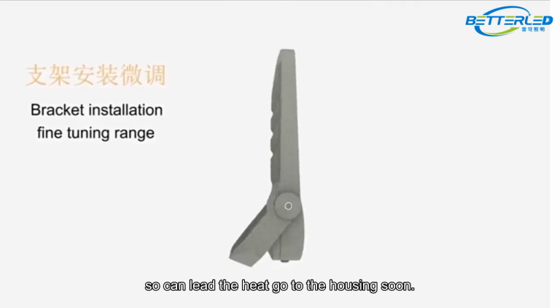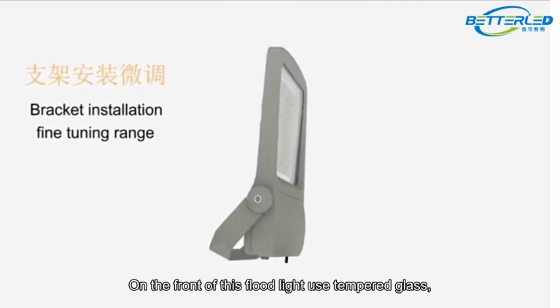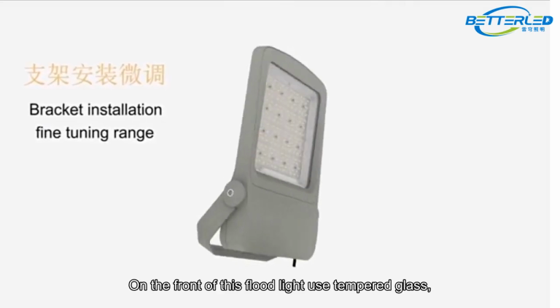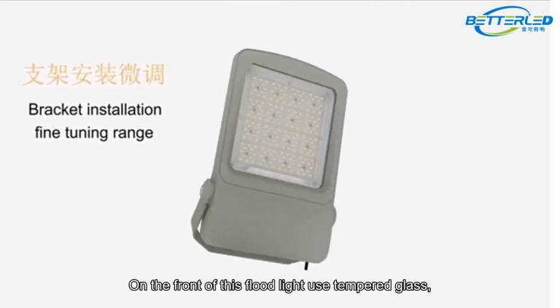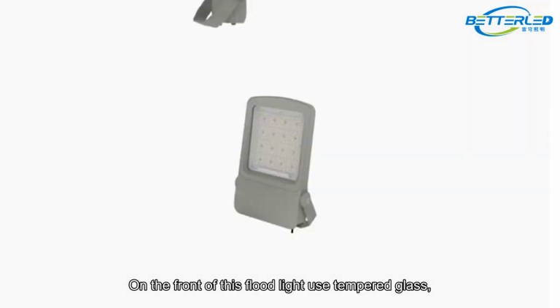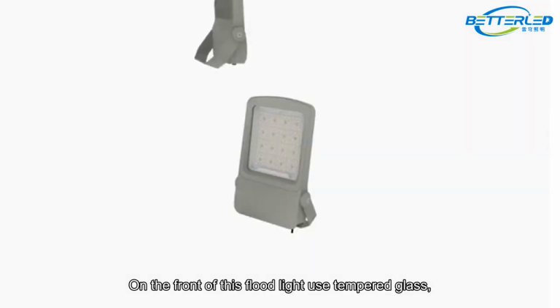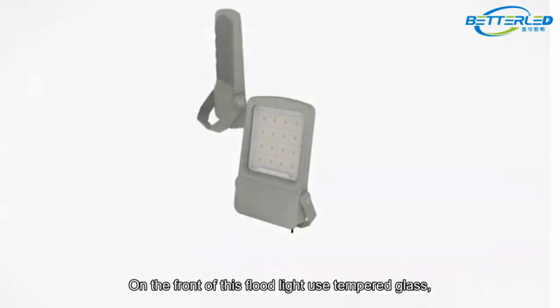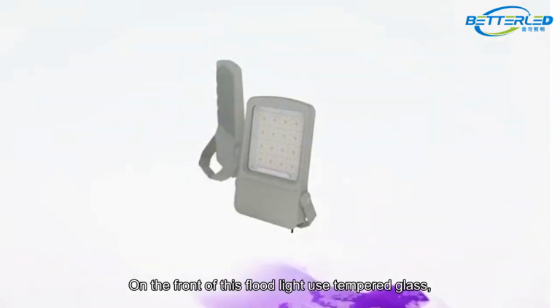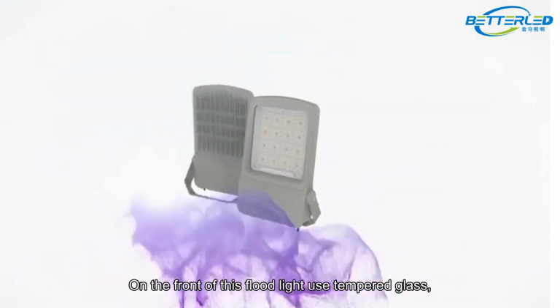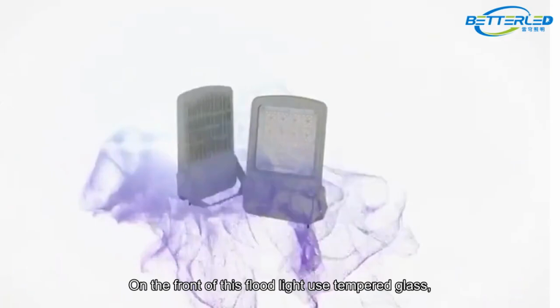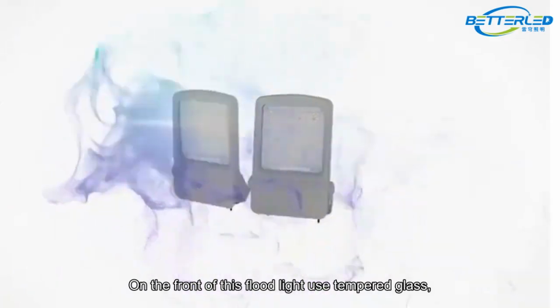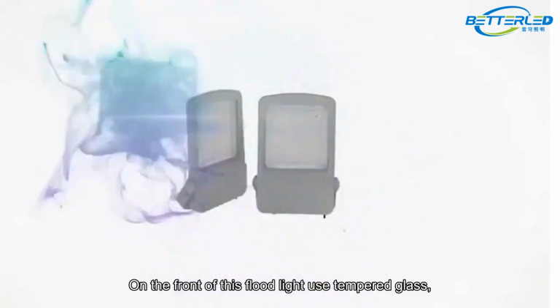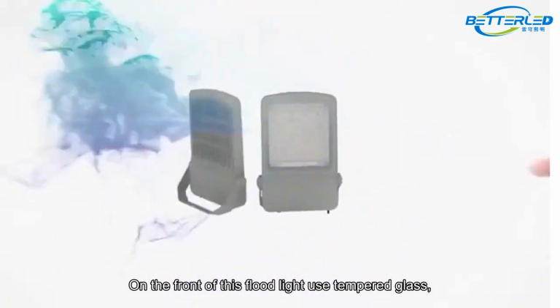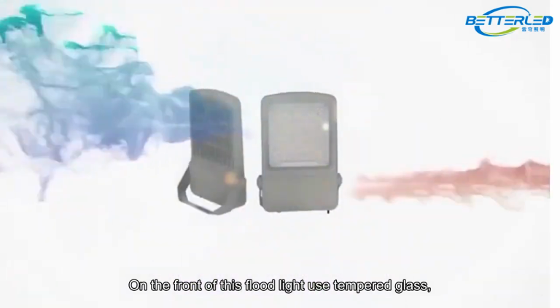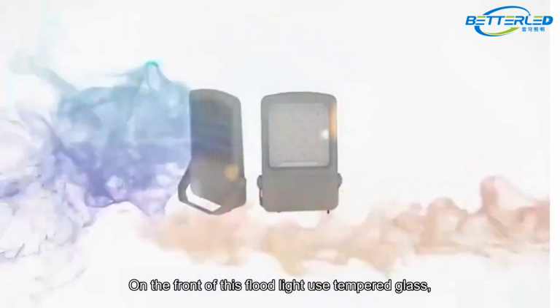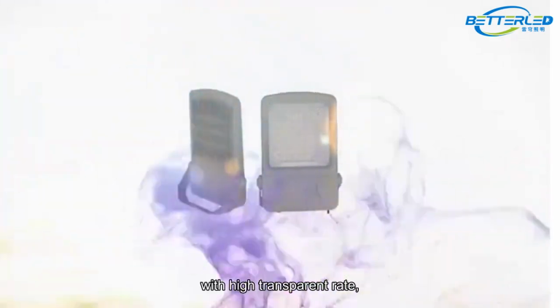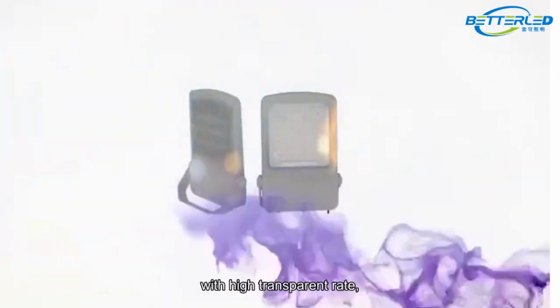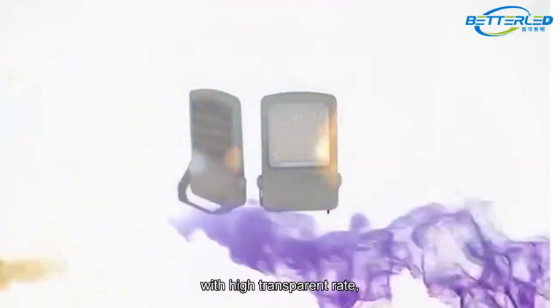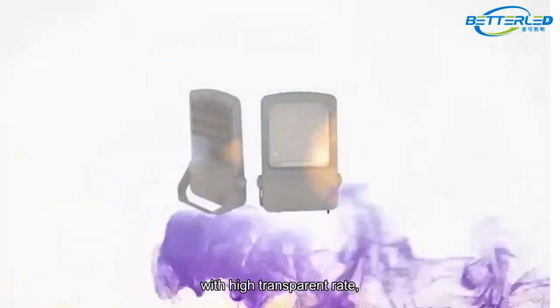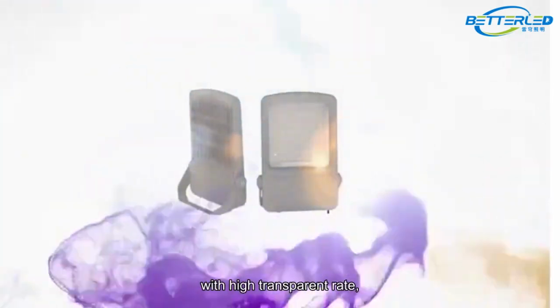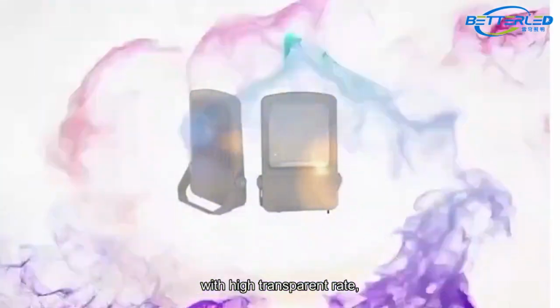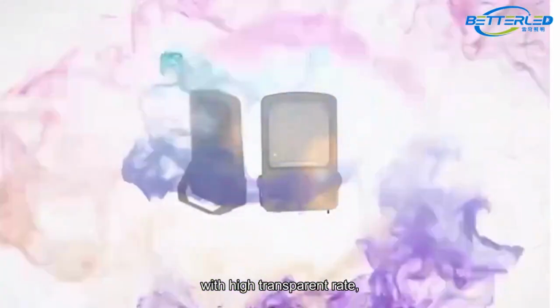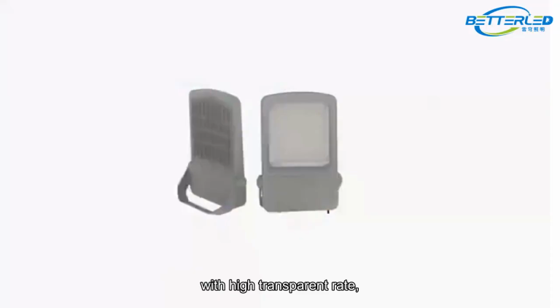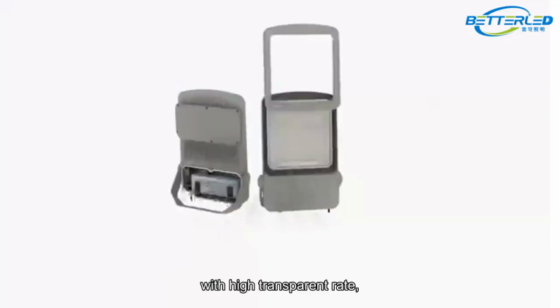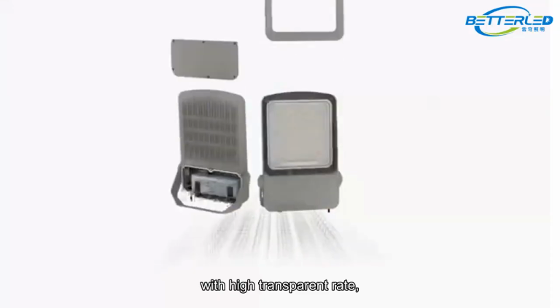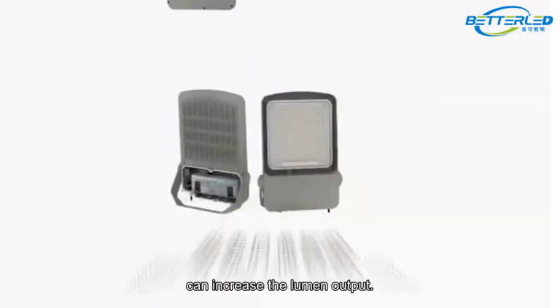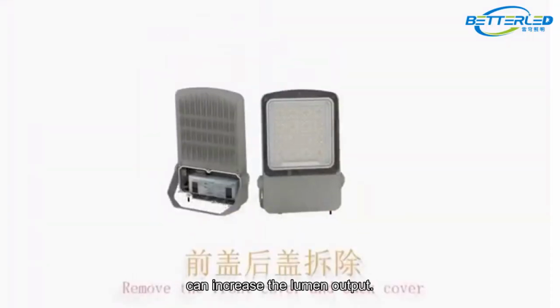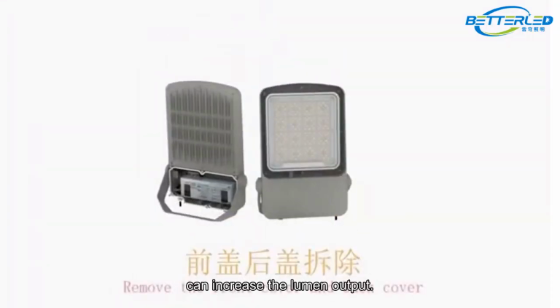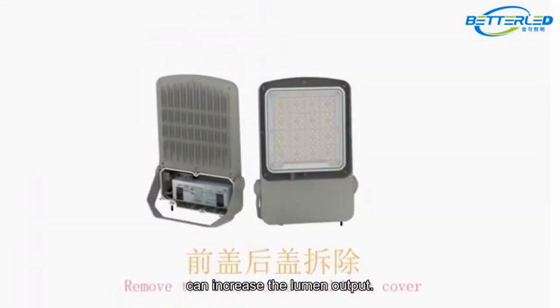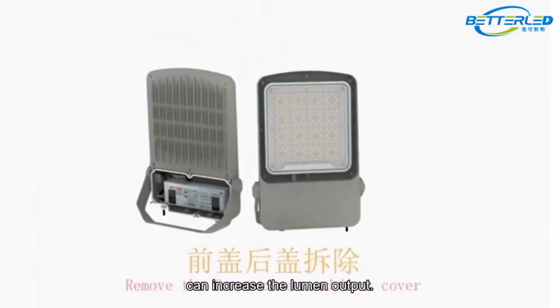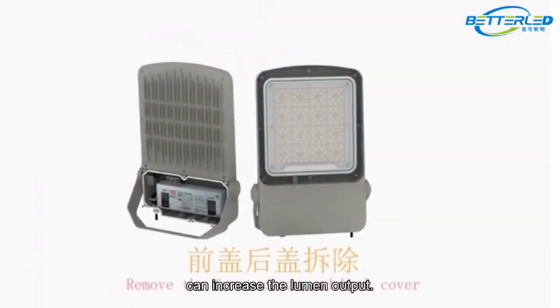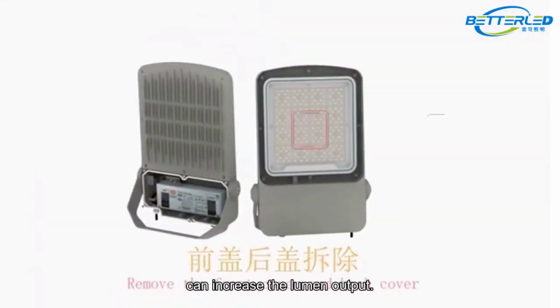On the front of this floodlight, tempered glass is used with a high transparent rate, which can increase the lumen output.